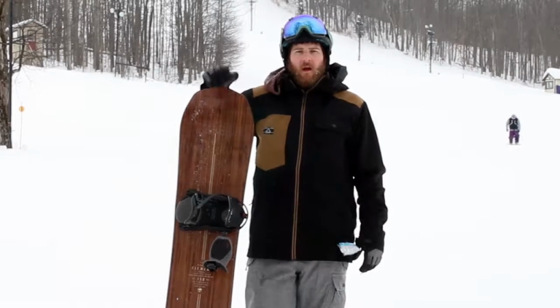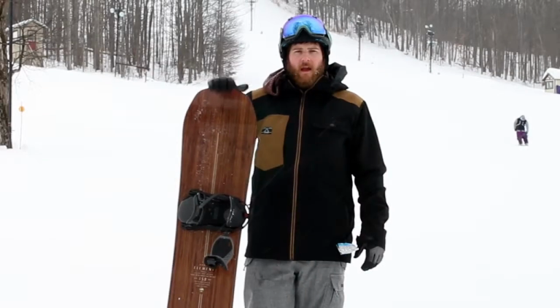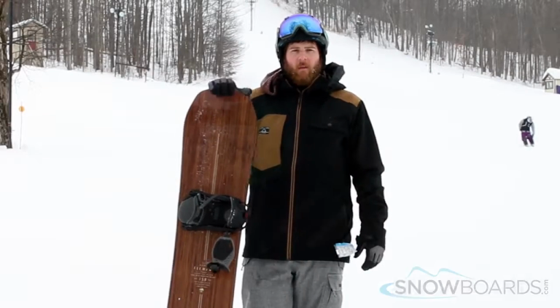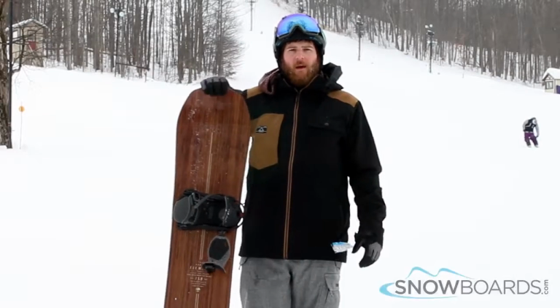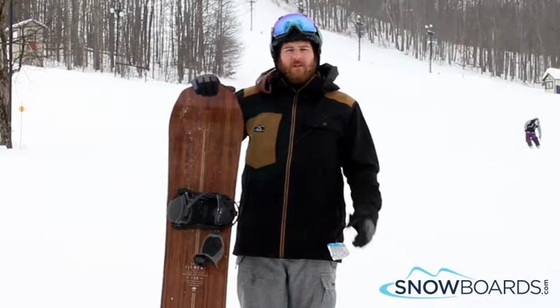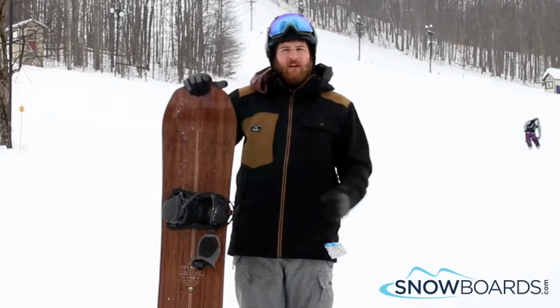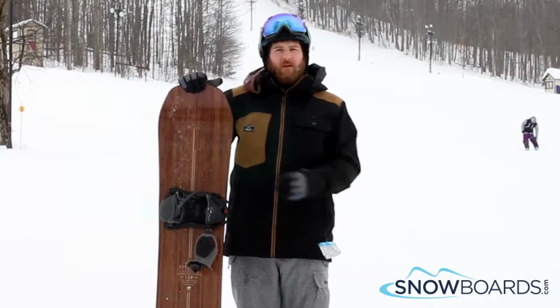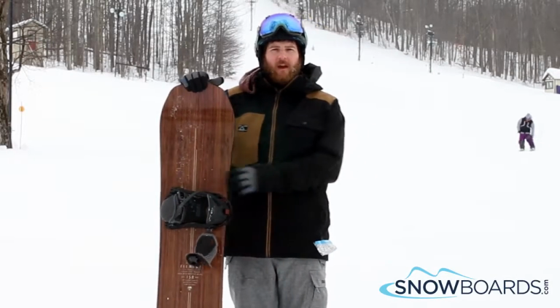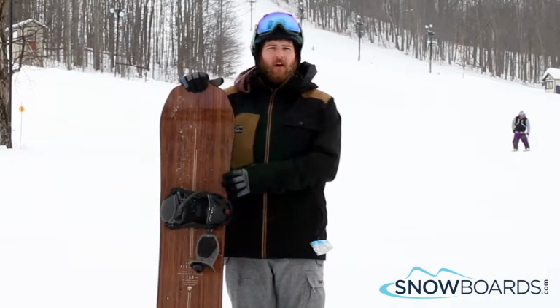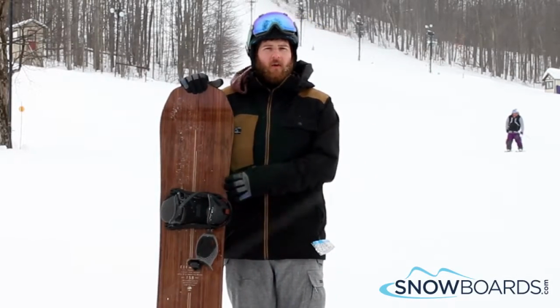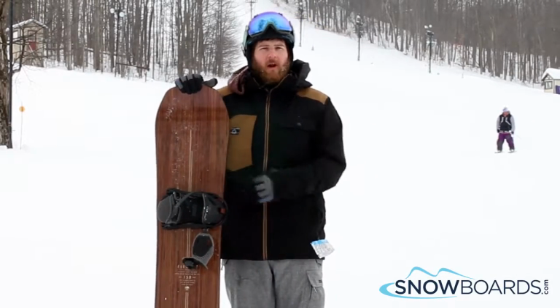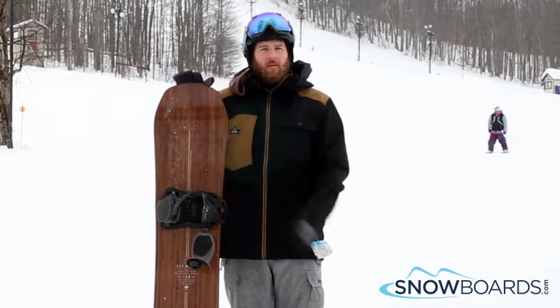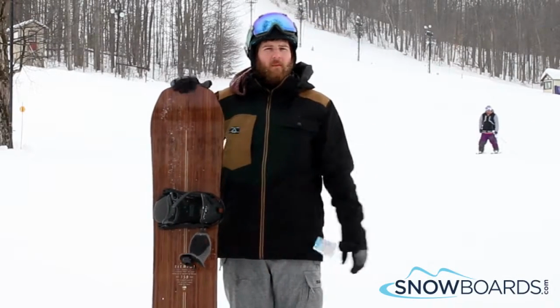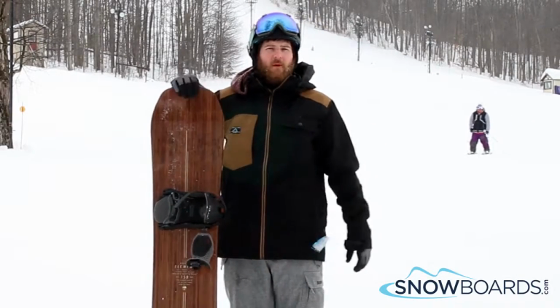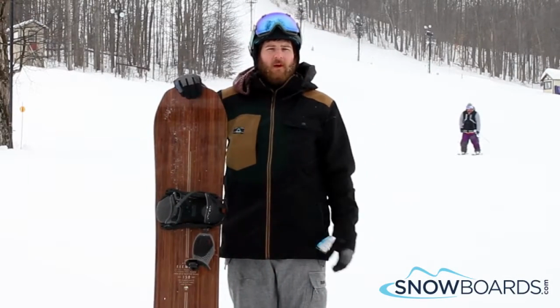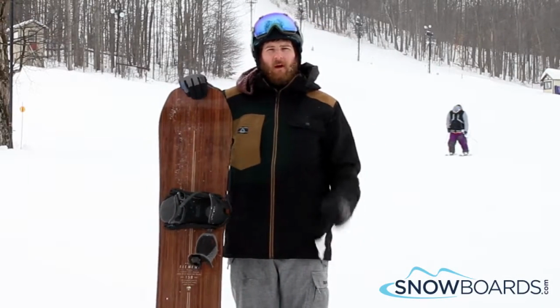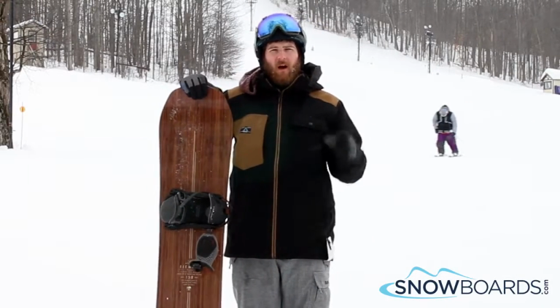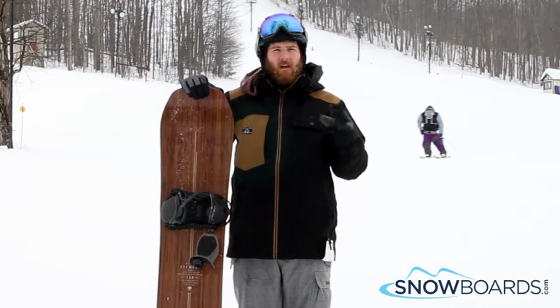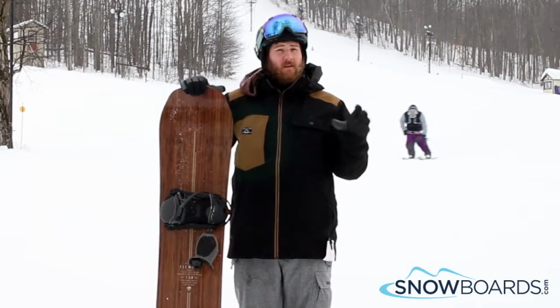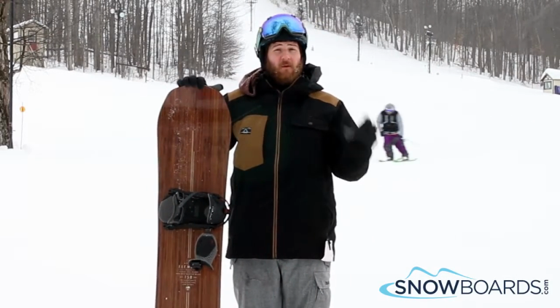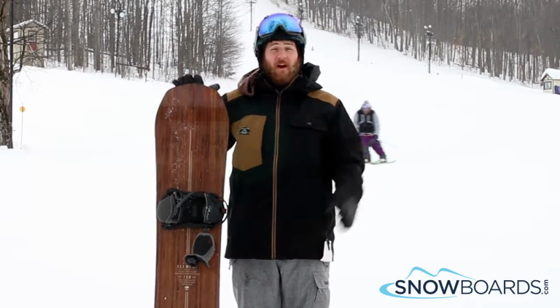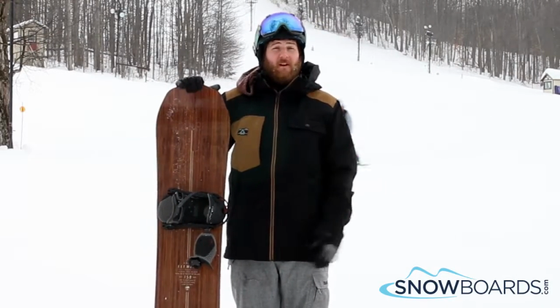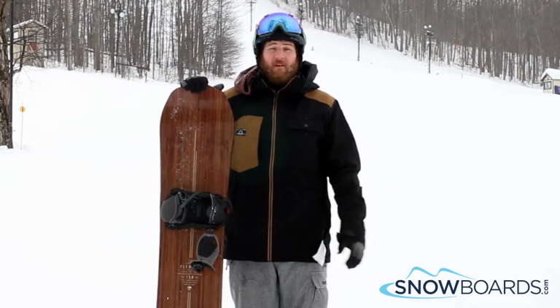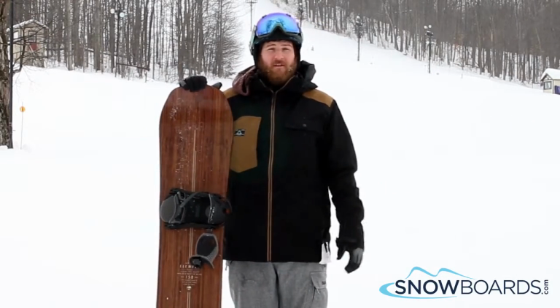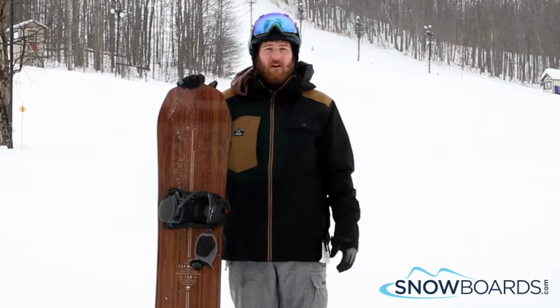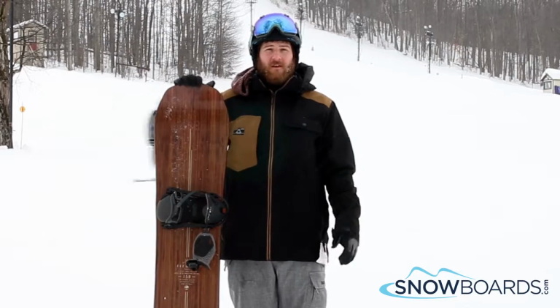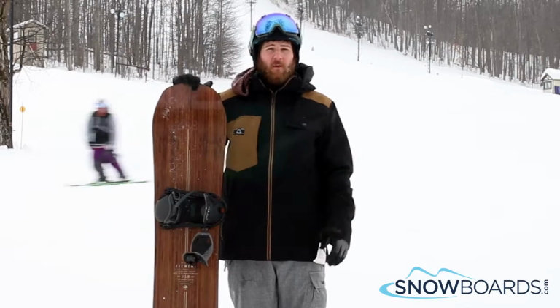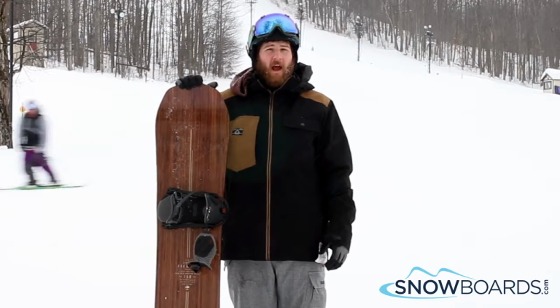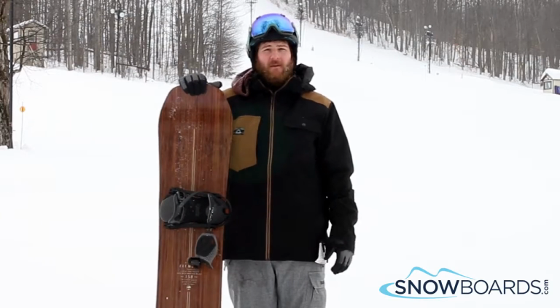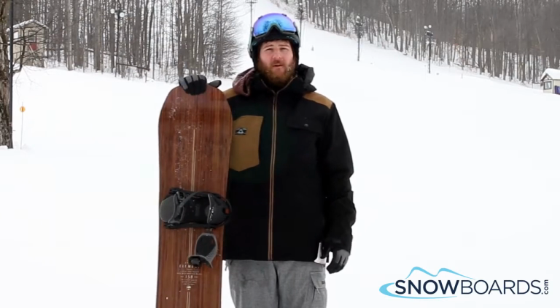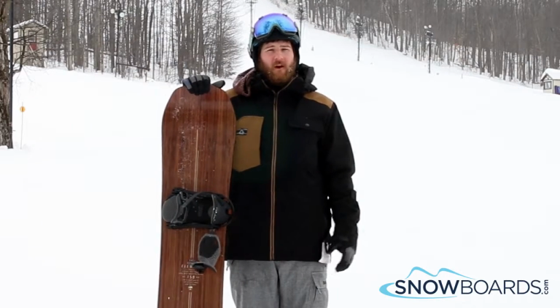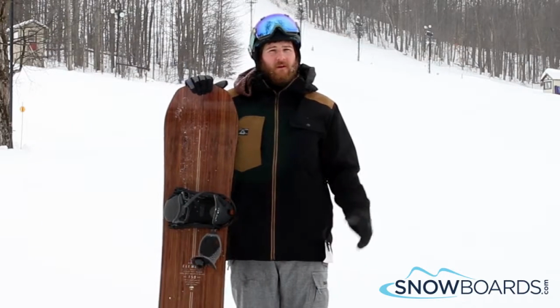Hey, I'm Rob. Just got done riding the Harbor Element Premium. I give this board 5 out of 5 stars. This board absolutely crushed it.